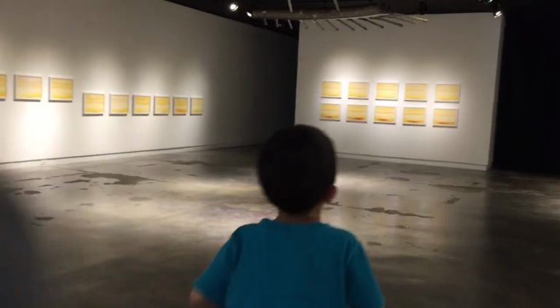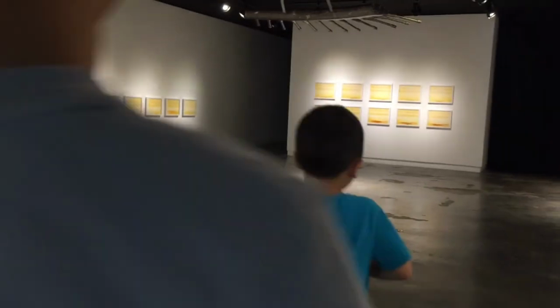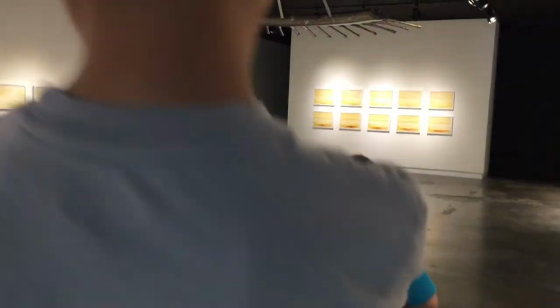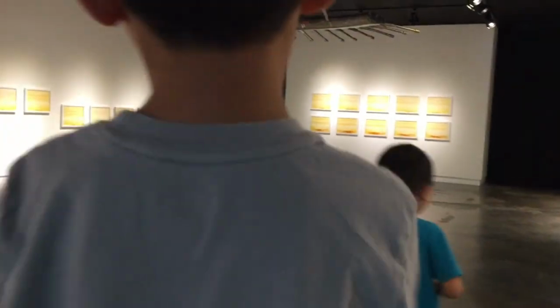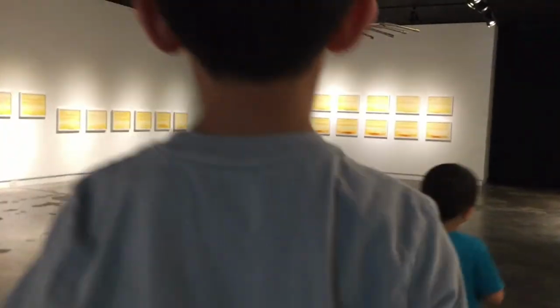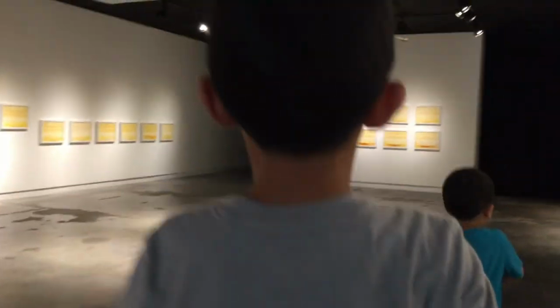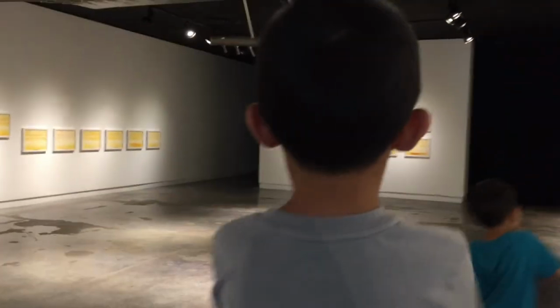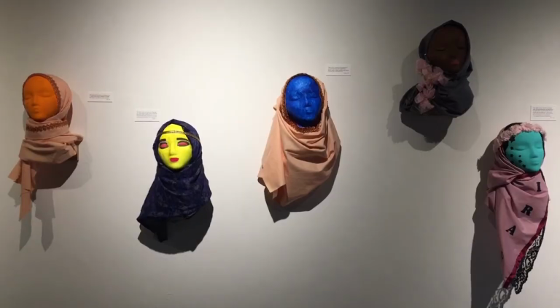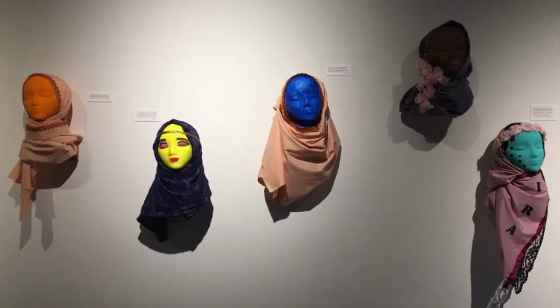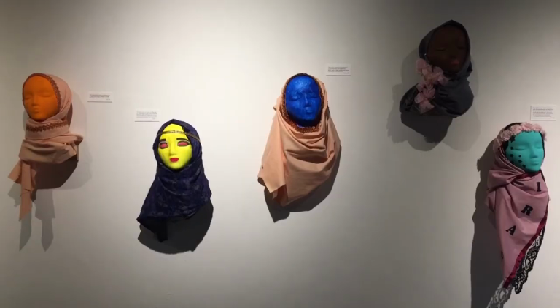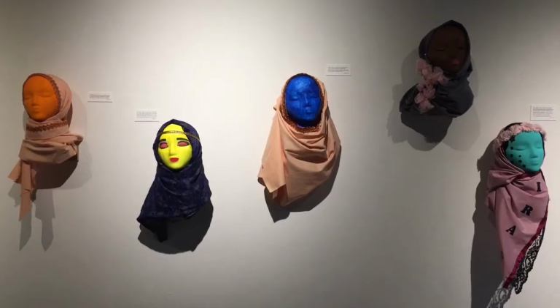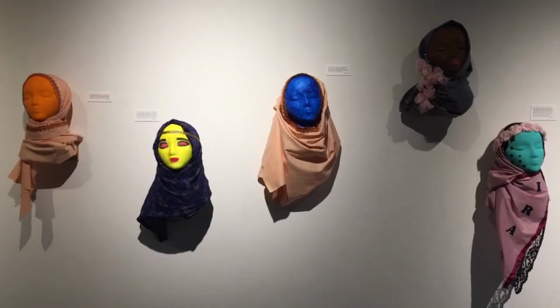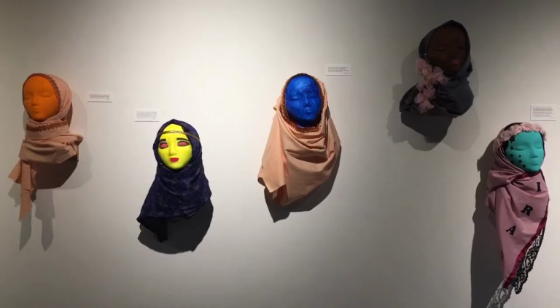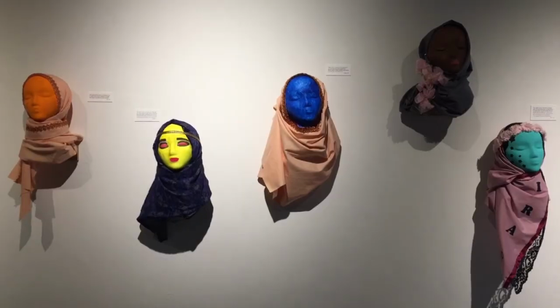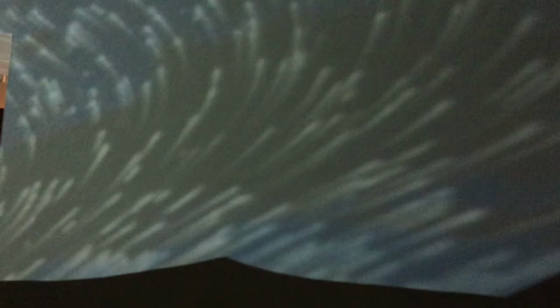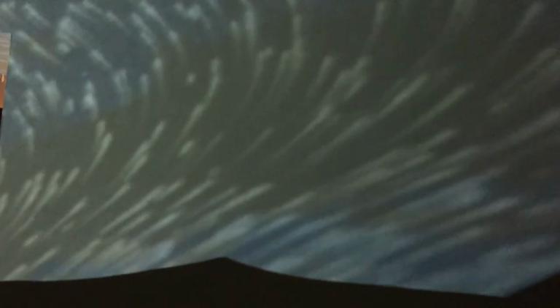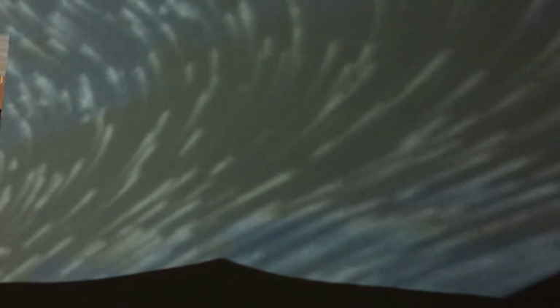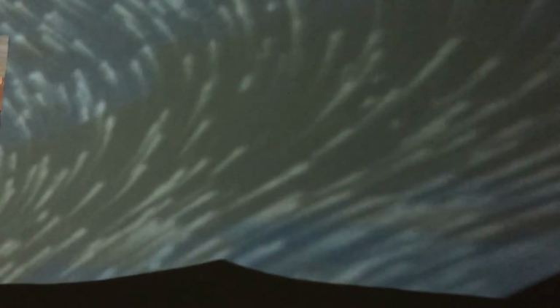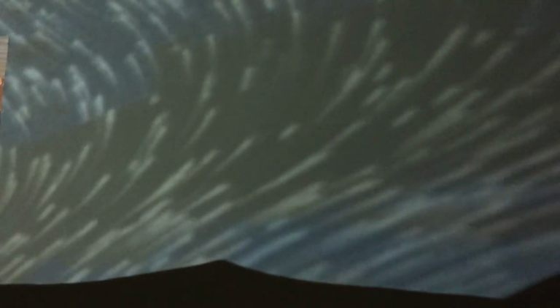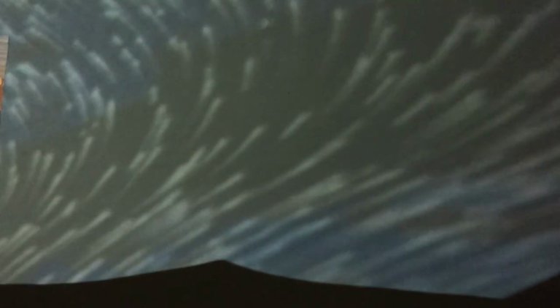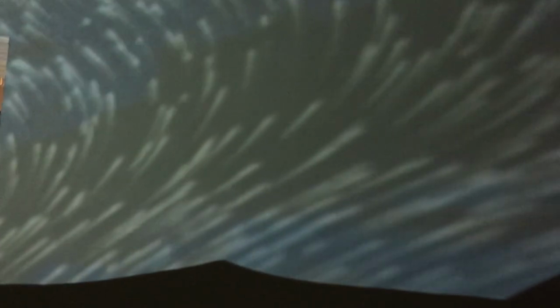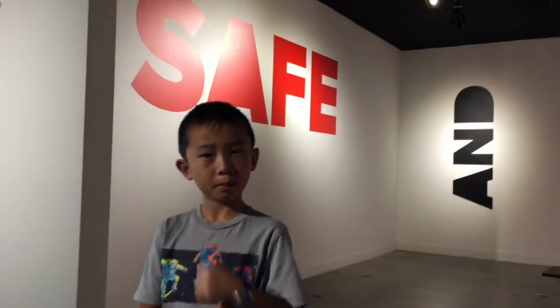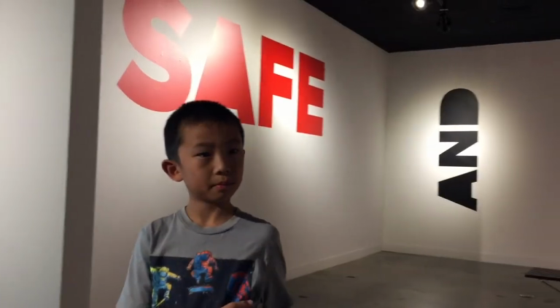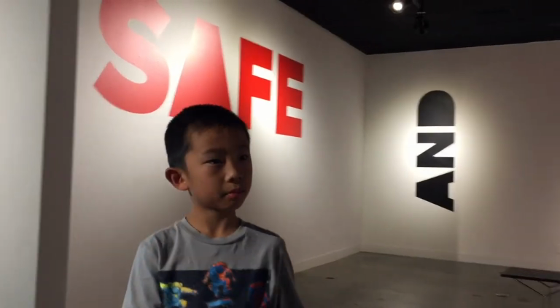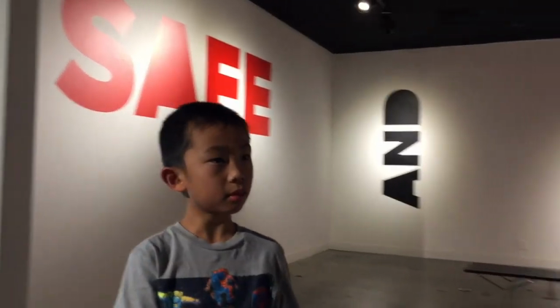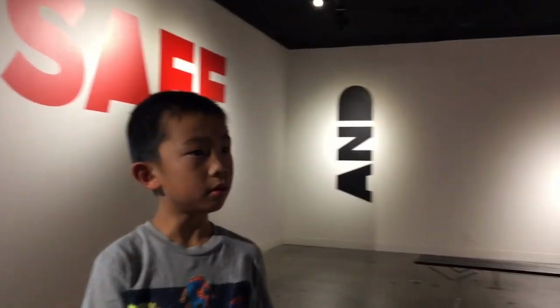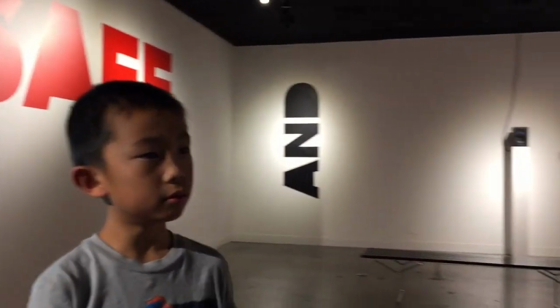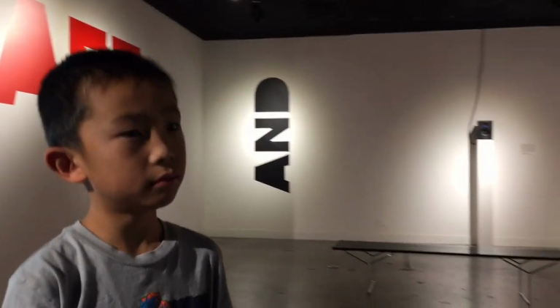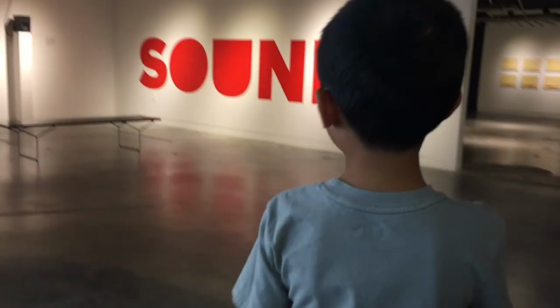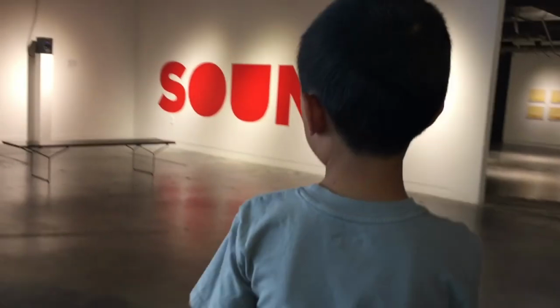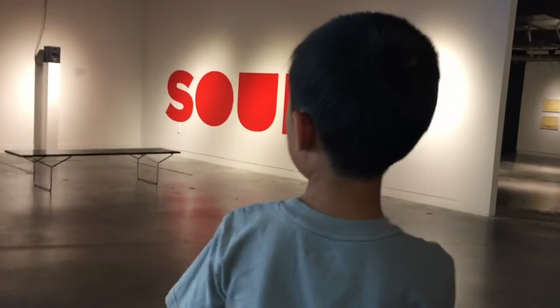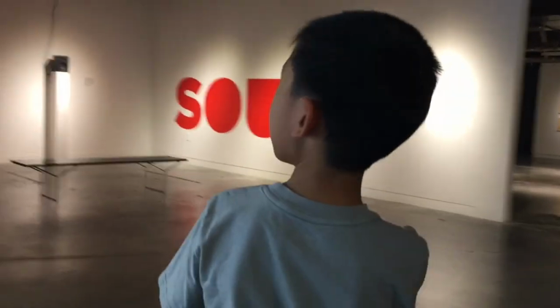We are at Utah Museum of Contemporary Art. Established in 1931, this is Utah's only contemporary art museum. Come on, let's go check out the exhibits.